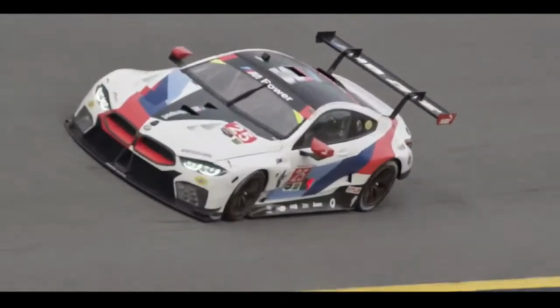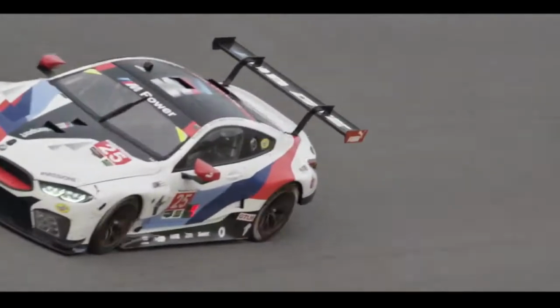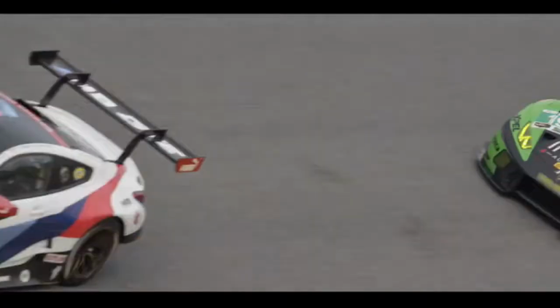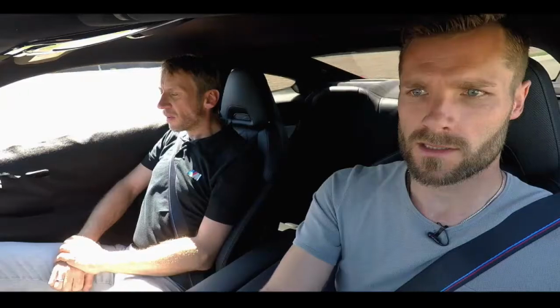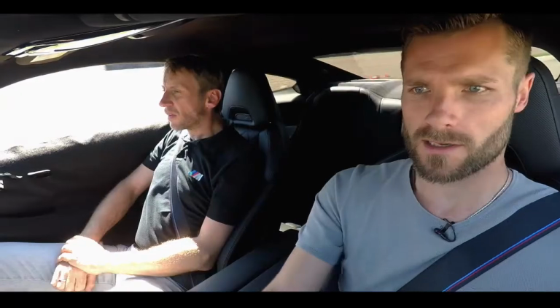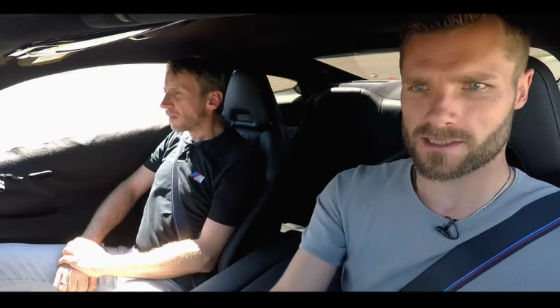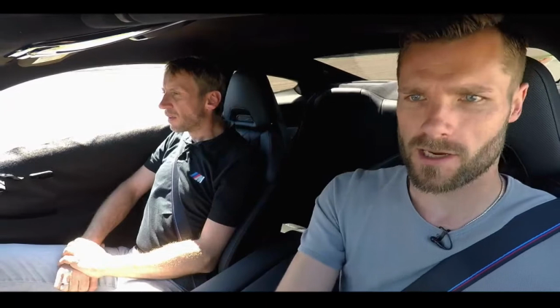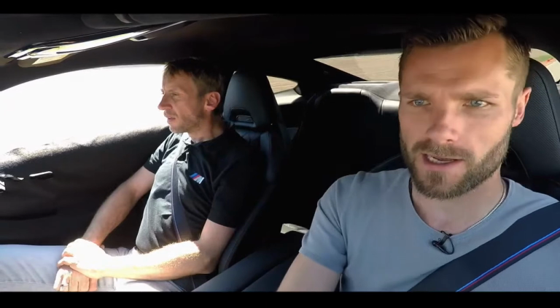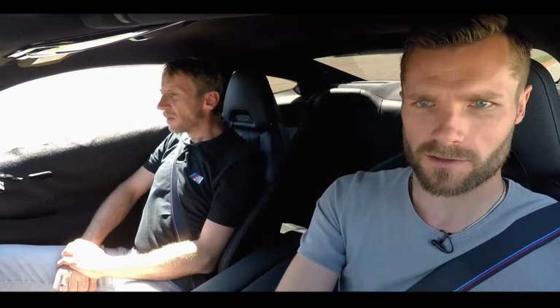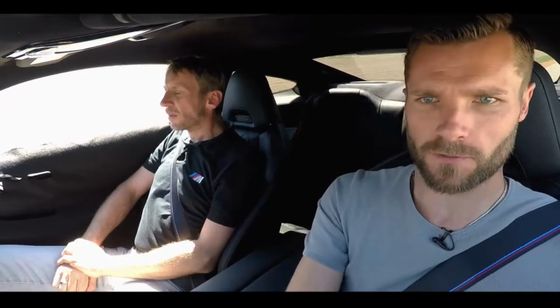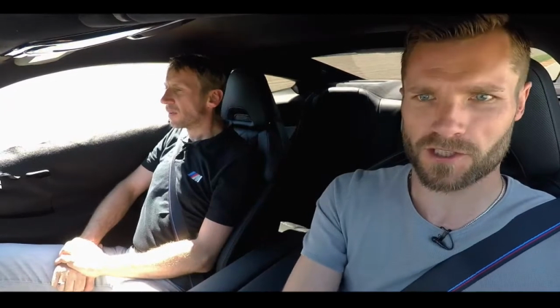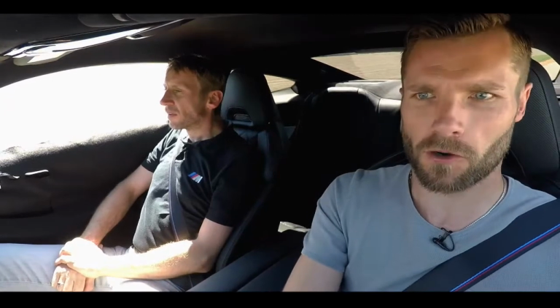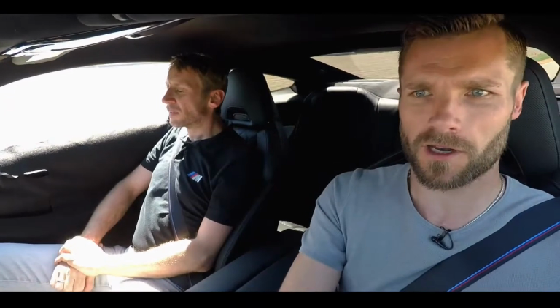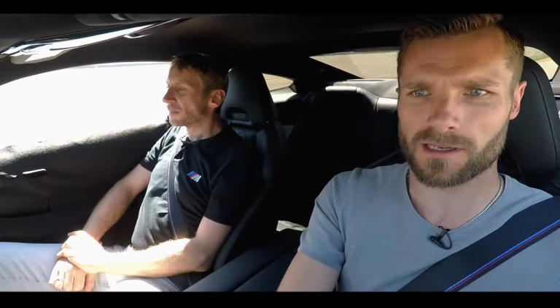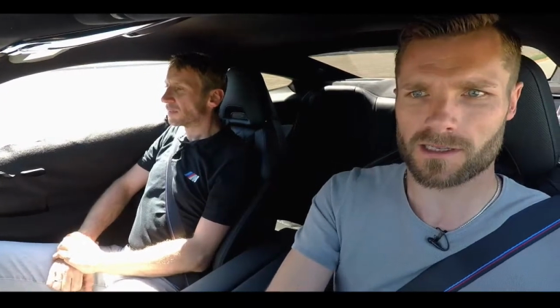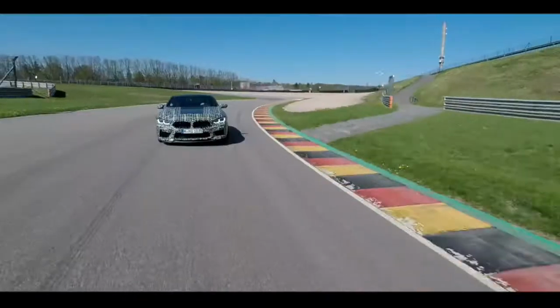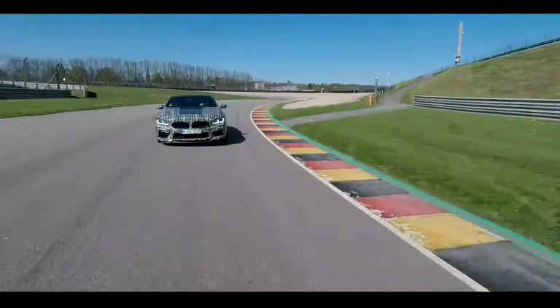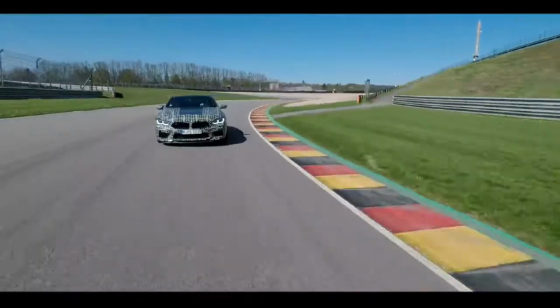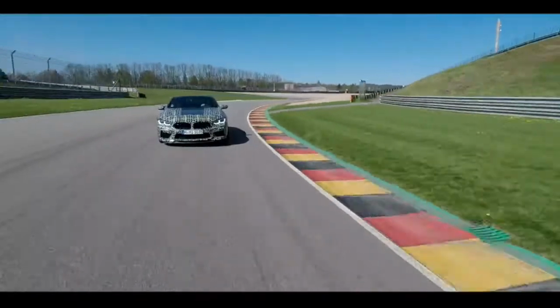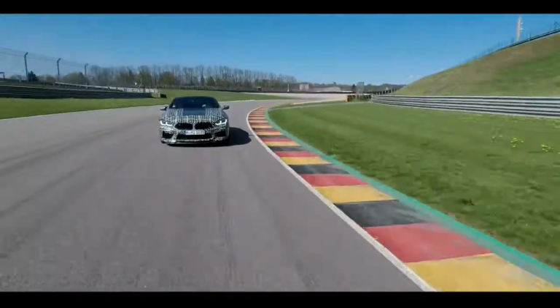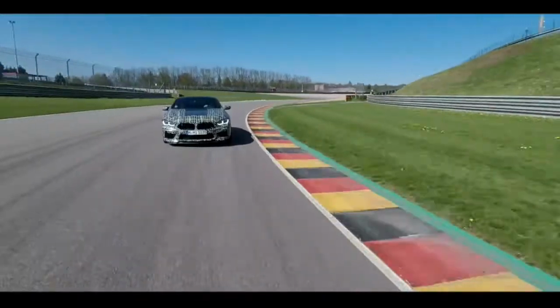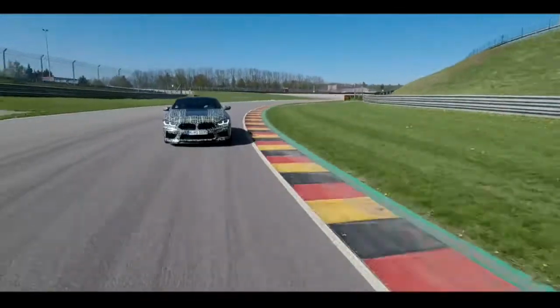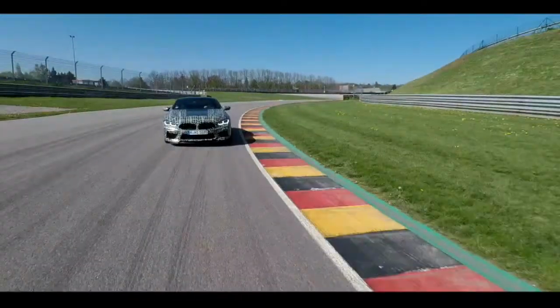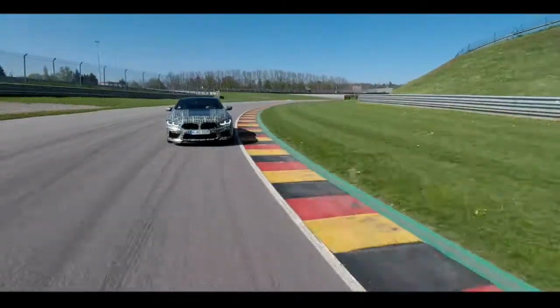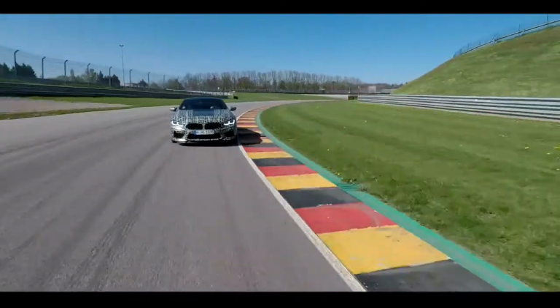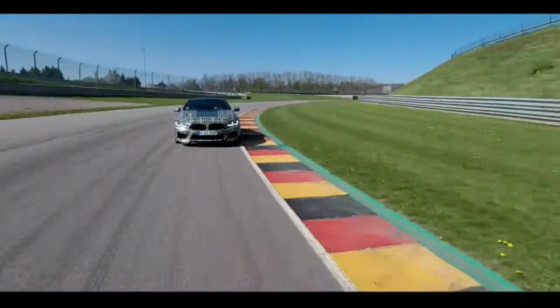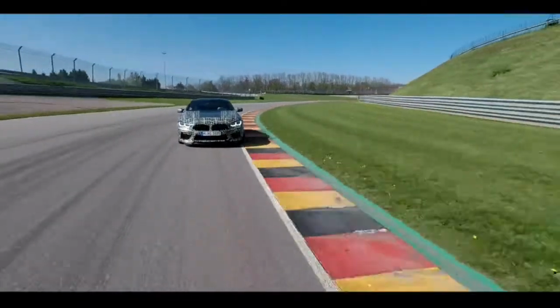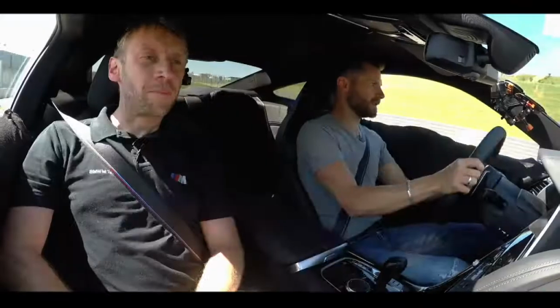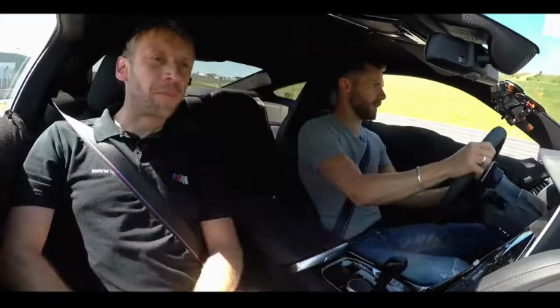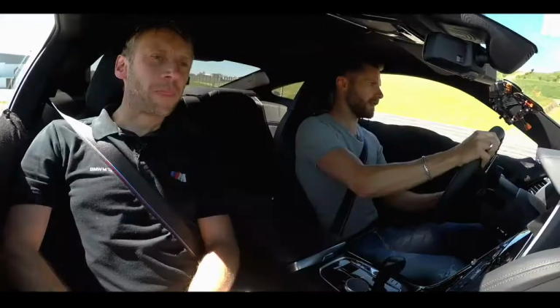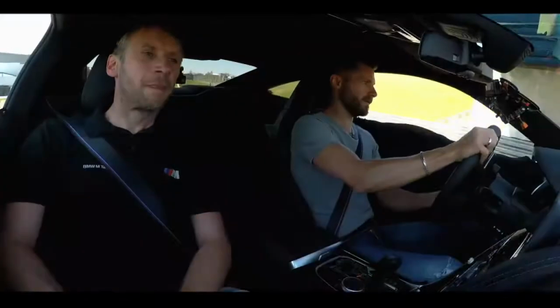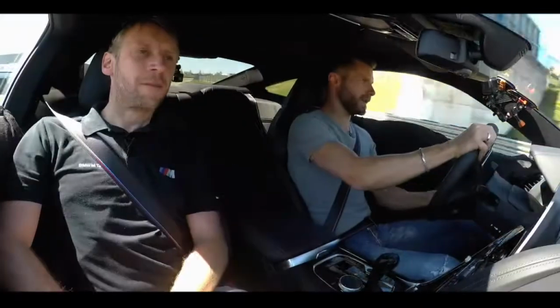Let's try it out. First corner — going into the corner. Nice pedal feeling!